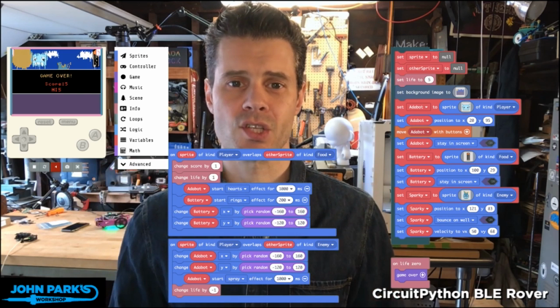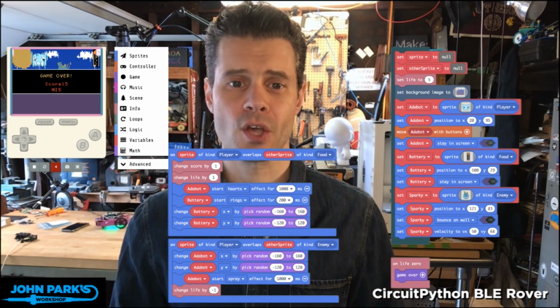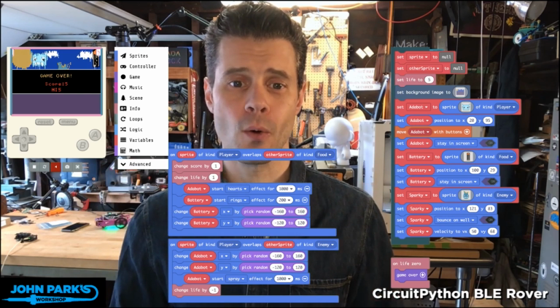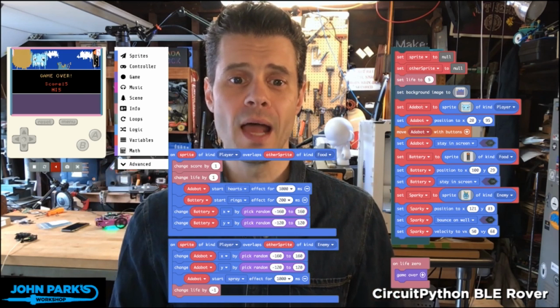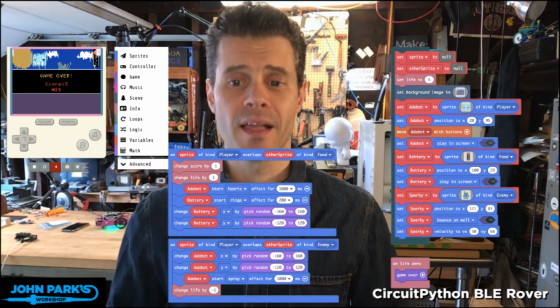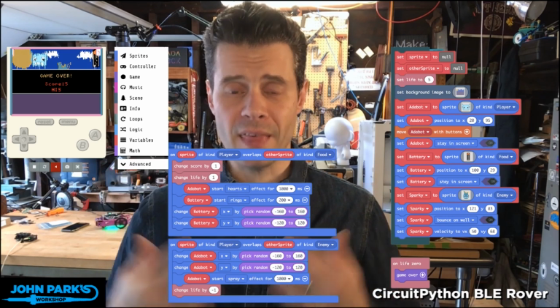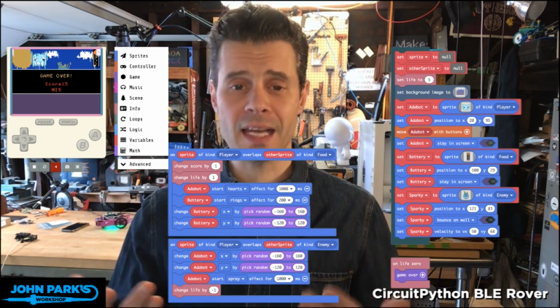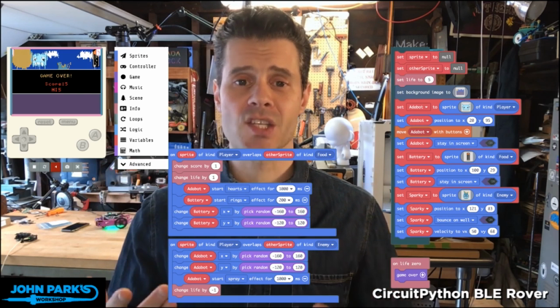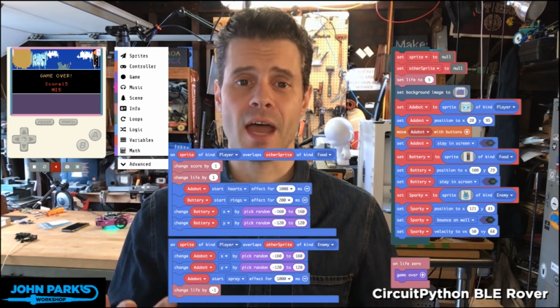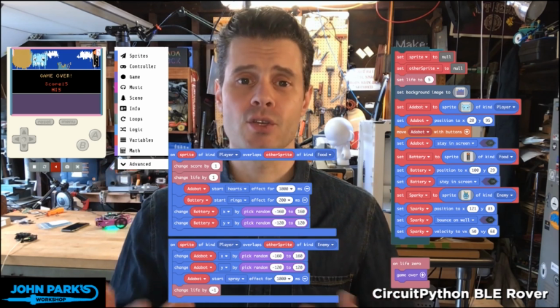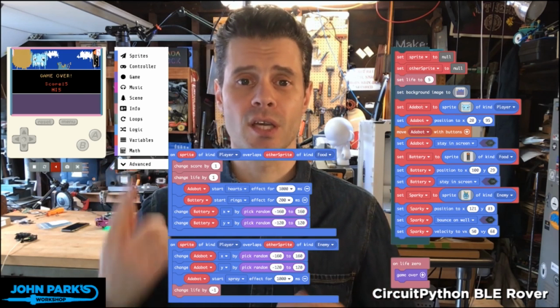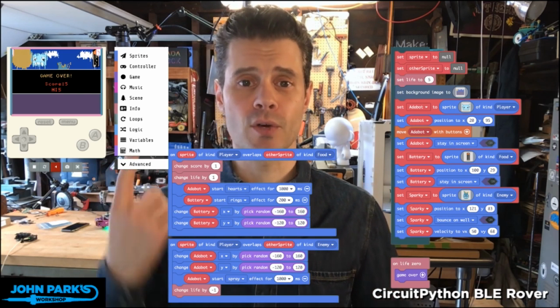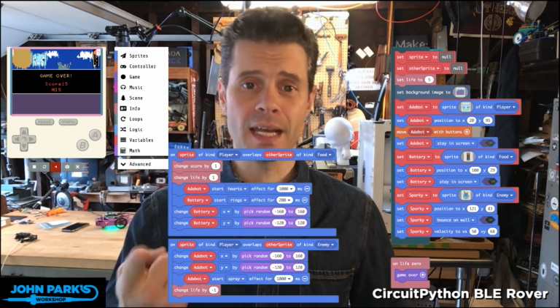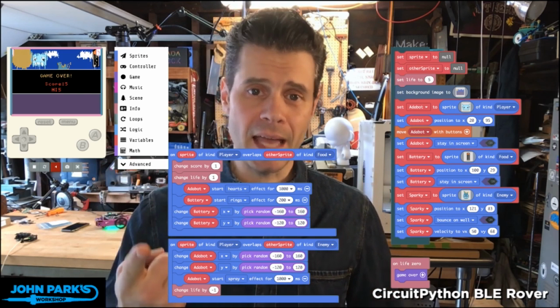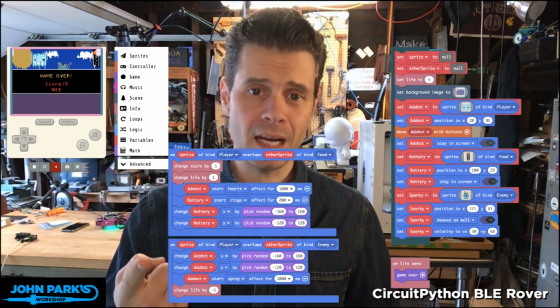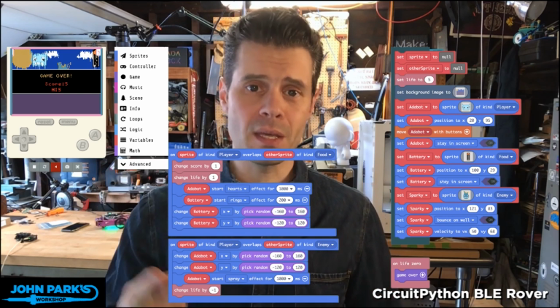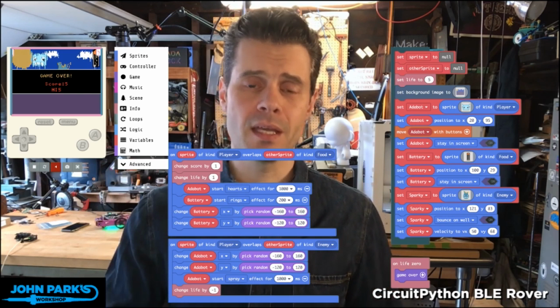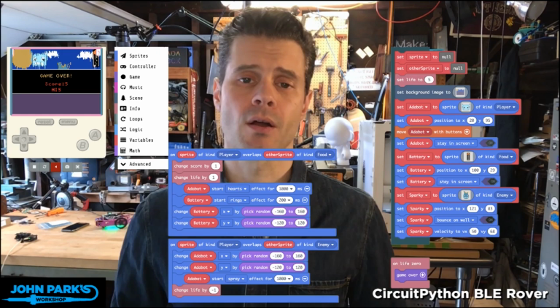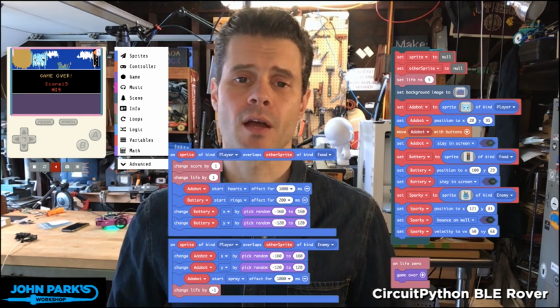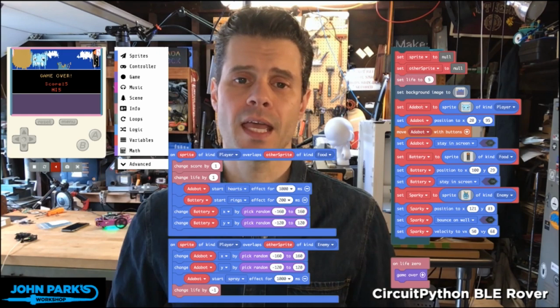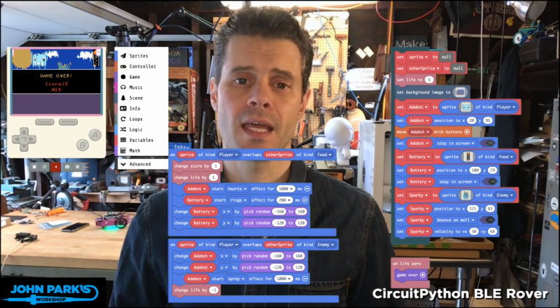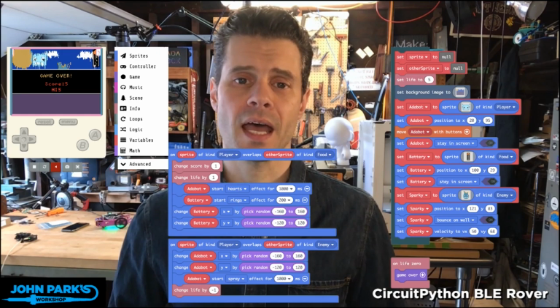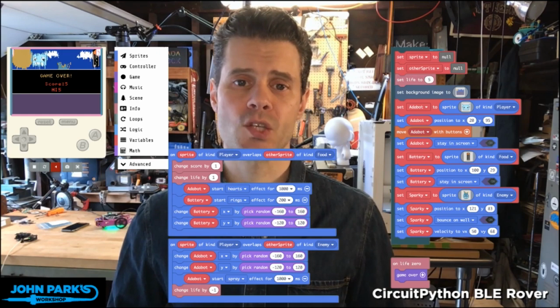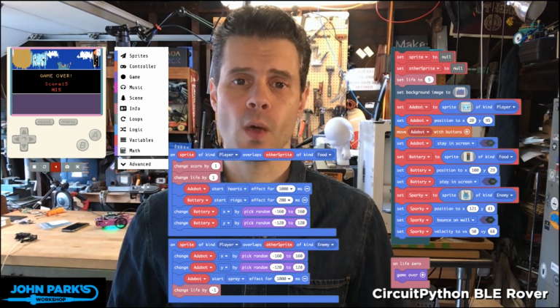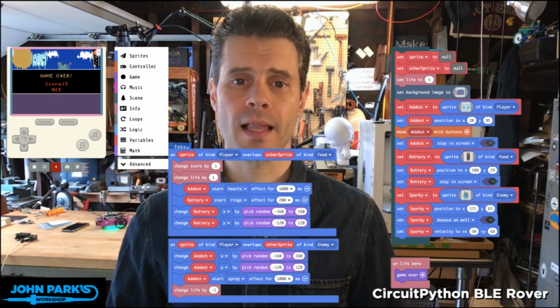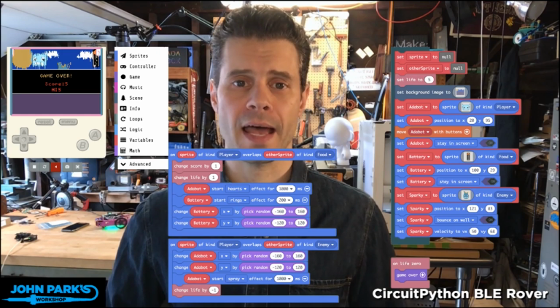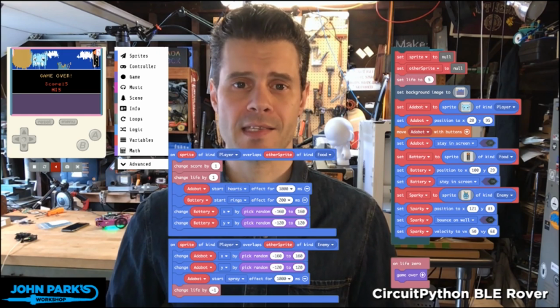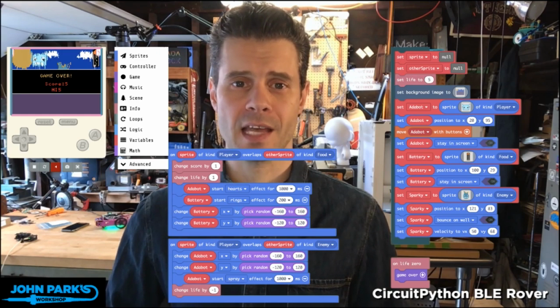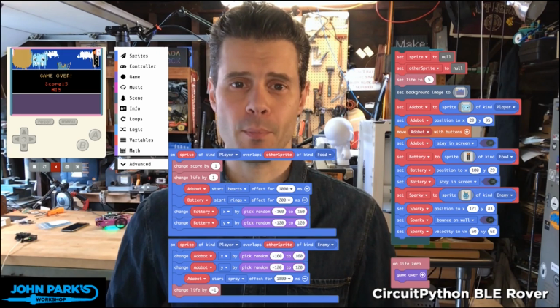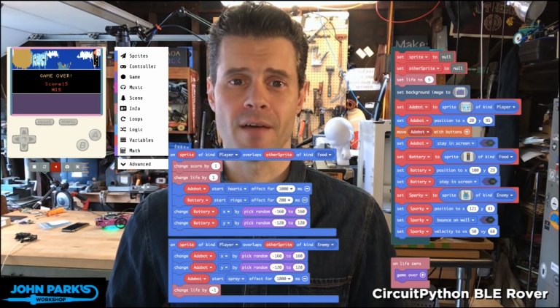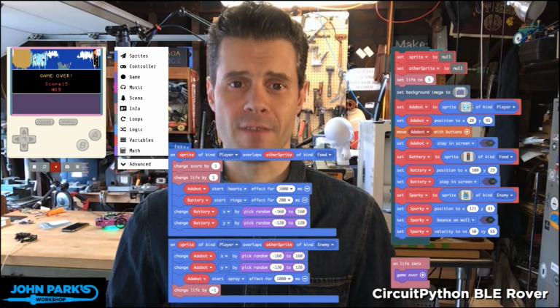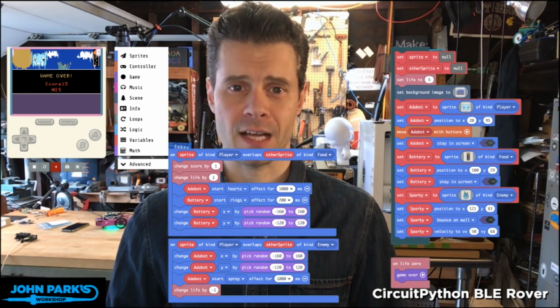So that is how you can create an enemy in Arcade, as well as set up effects.